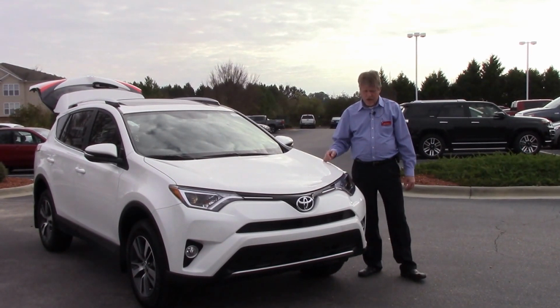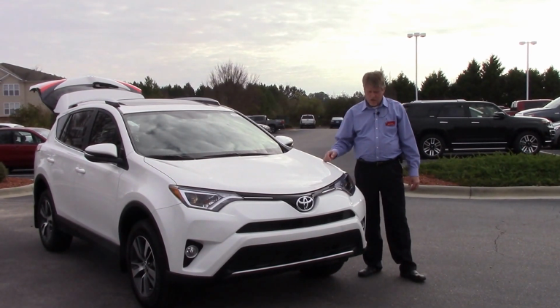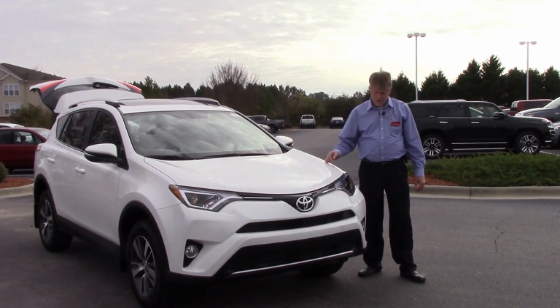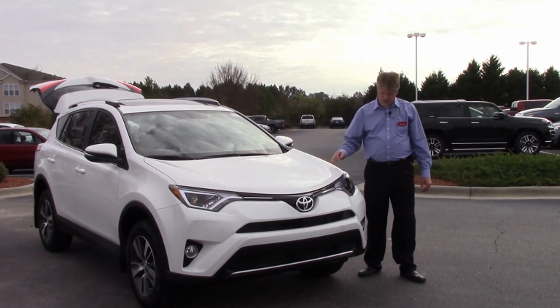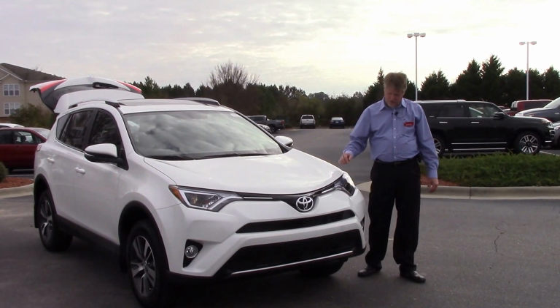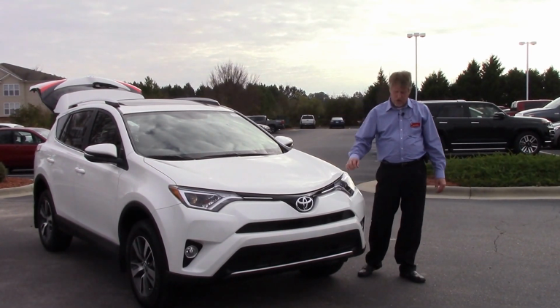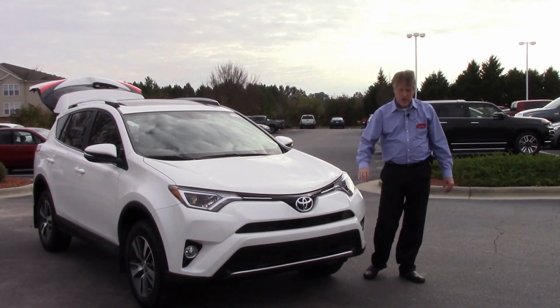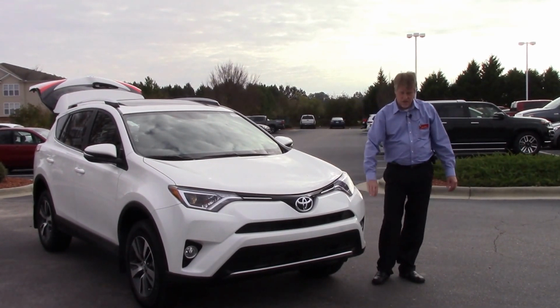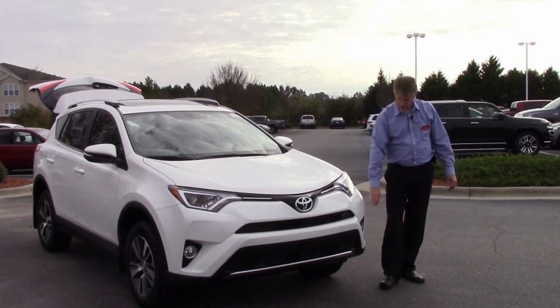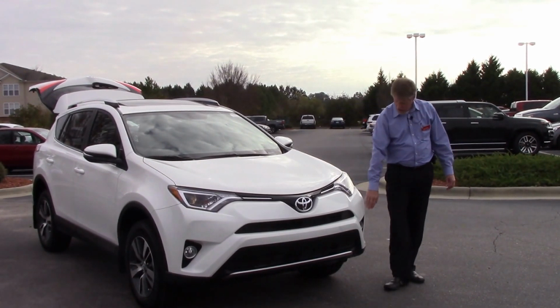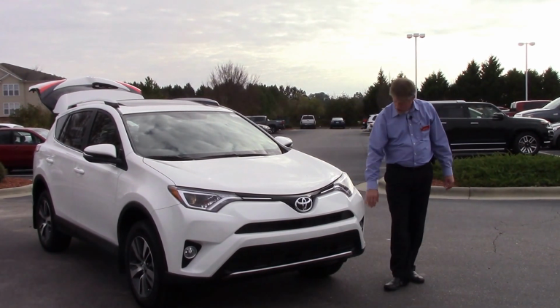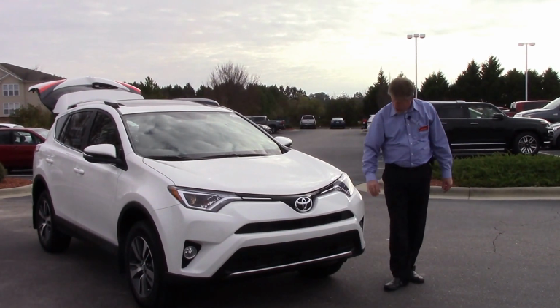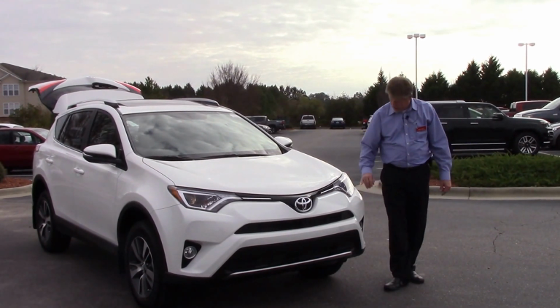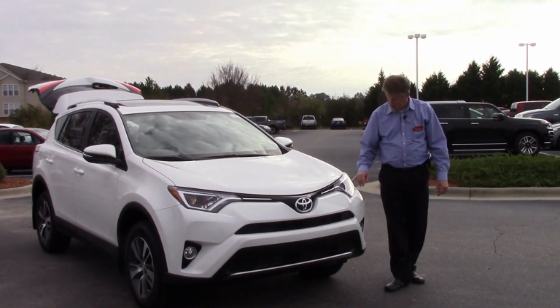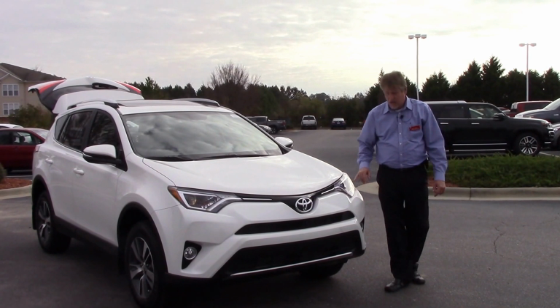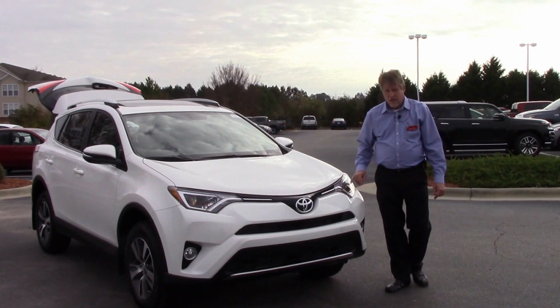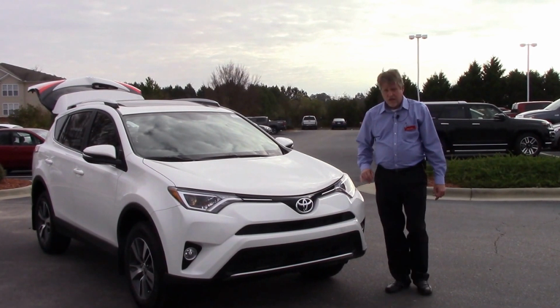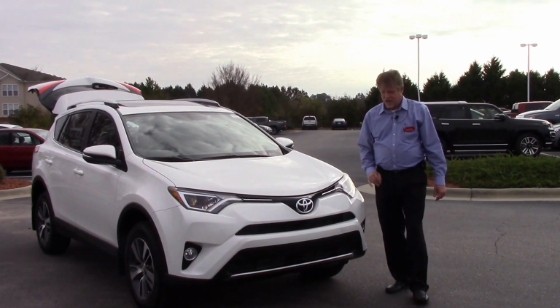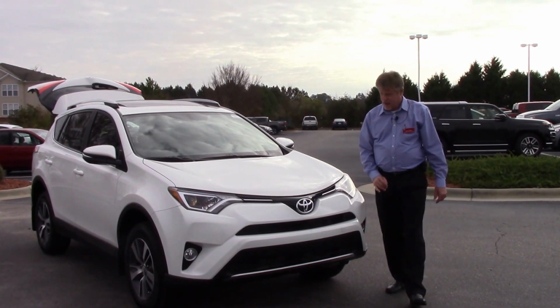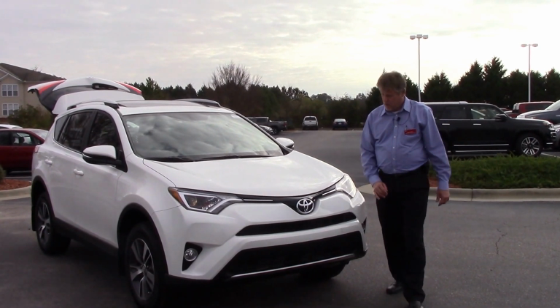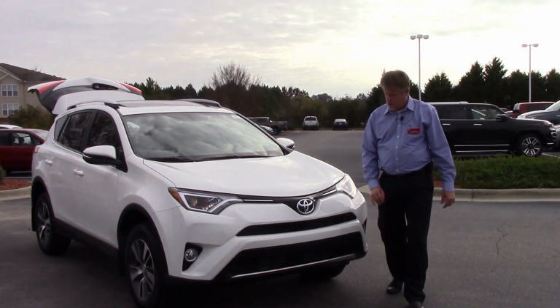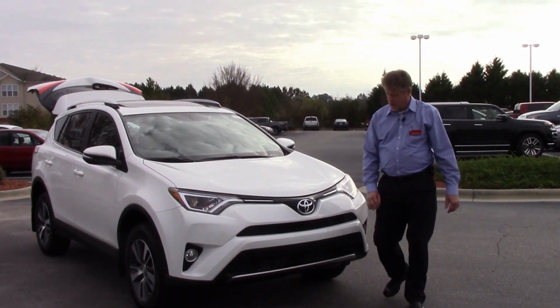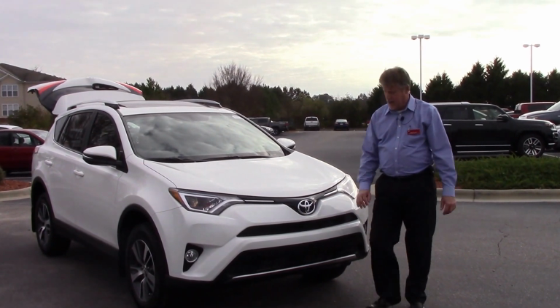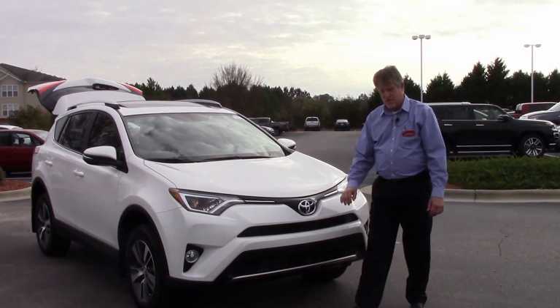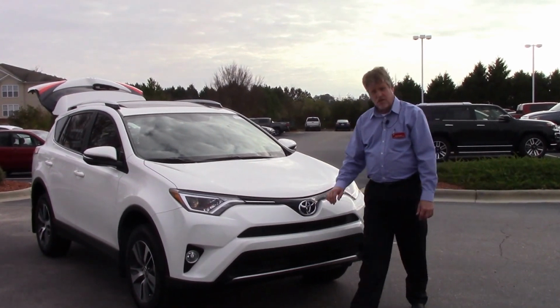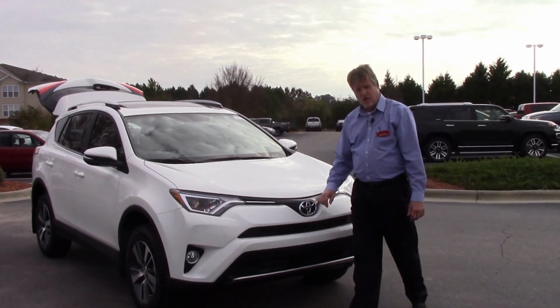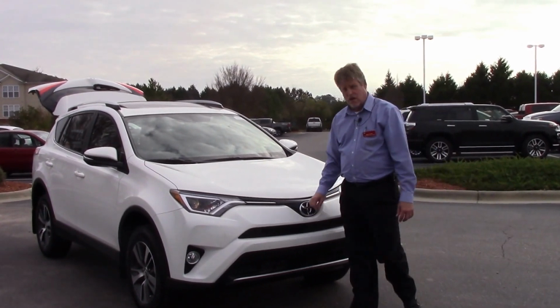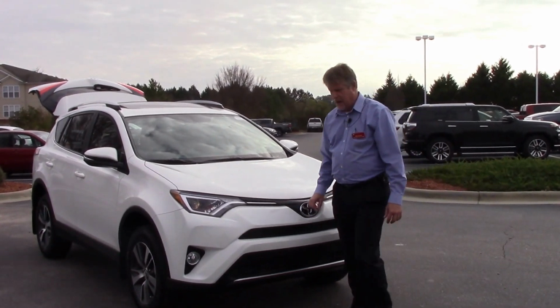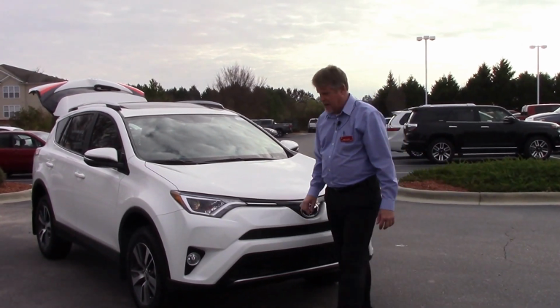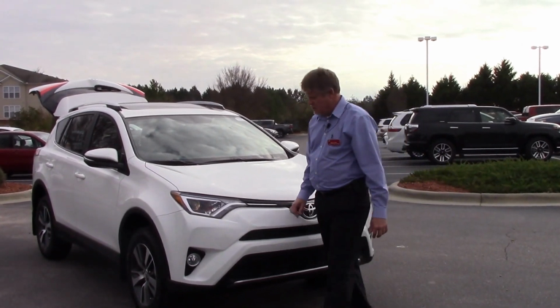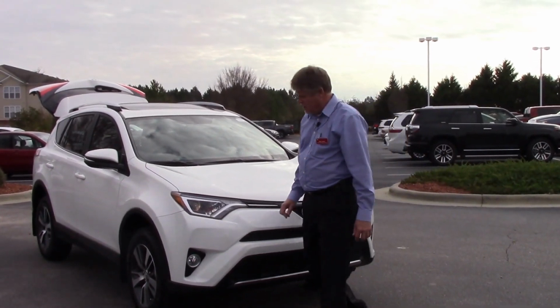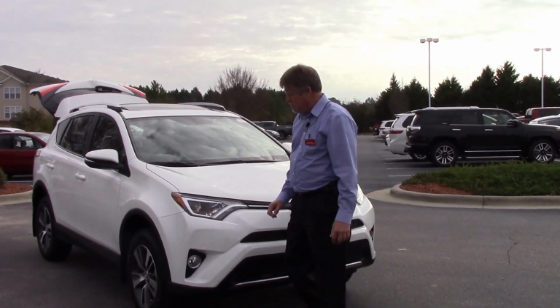Coming across the front, you've got your fog lights, daytime running lights, and your Toyota badge right here.